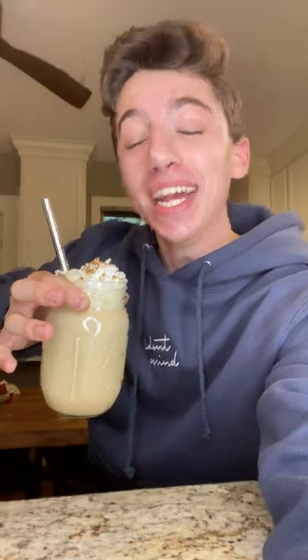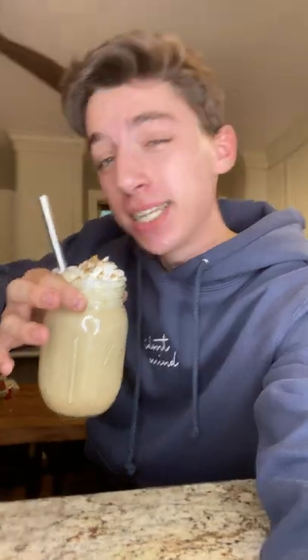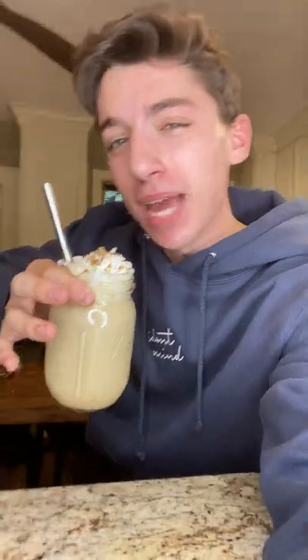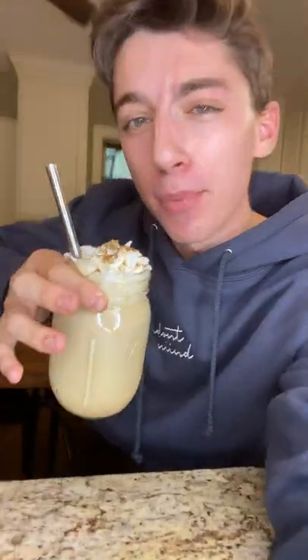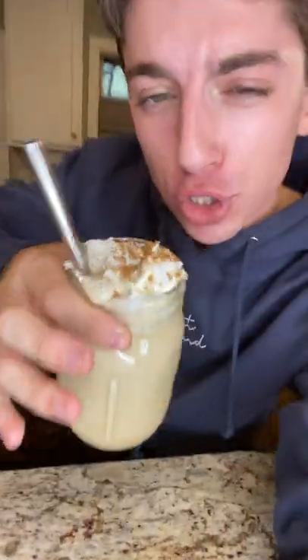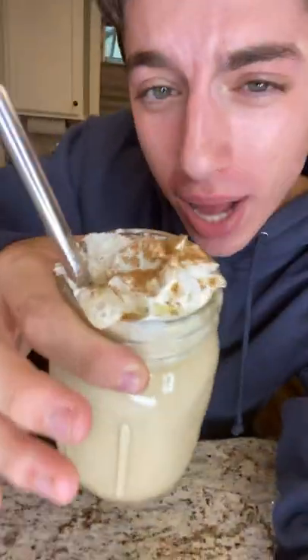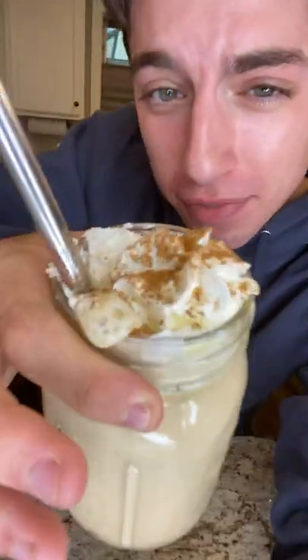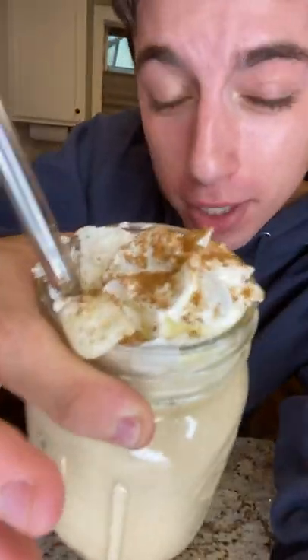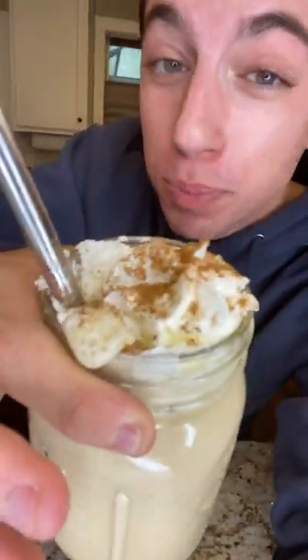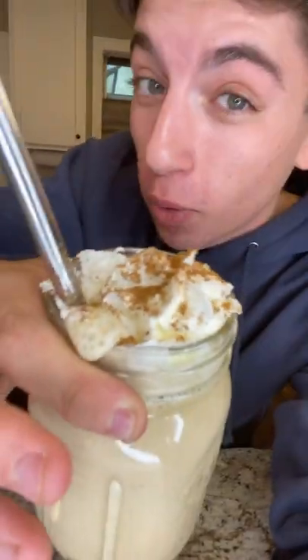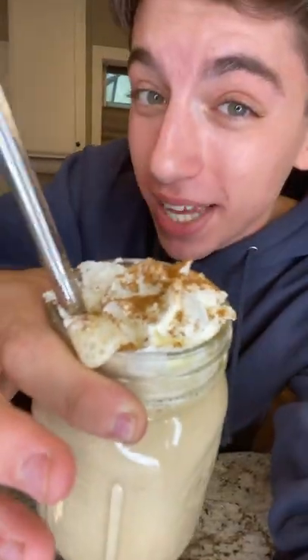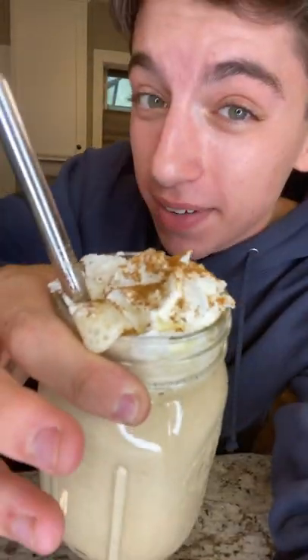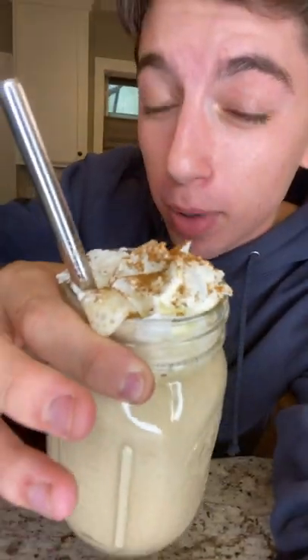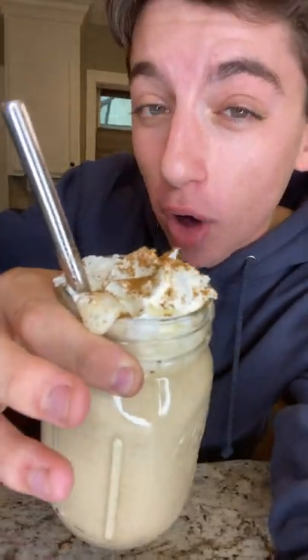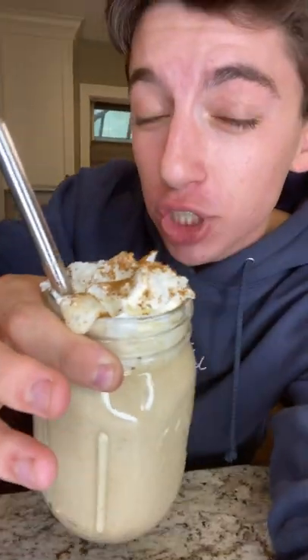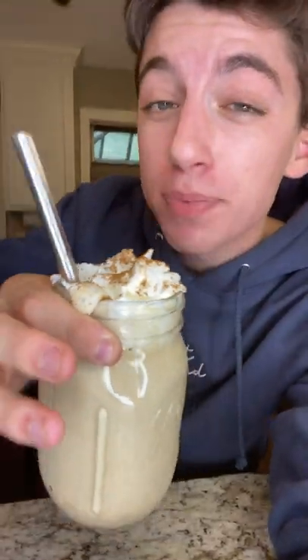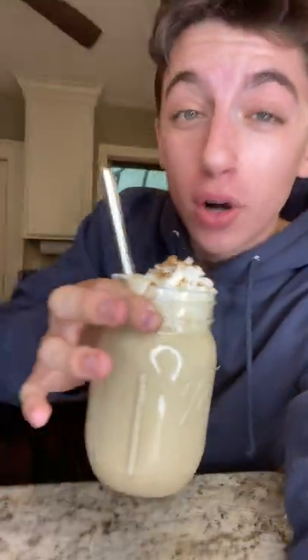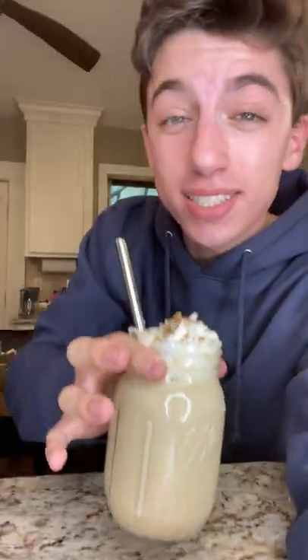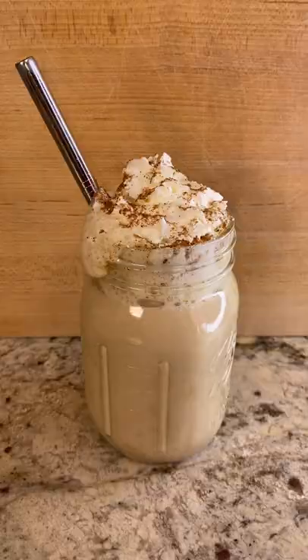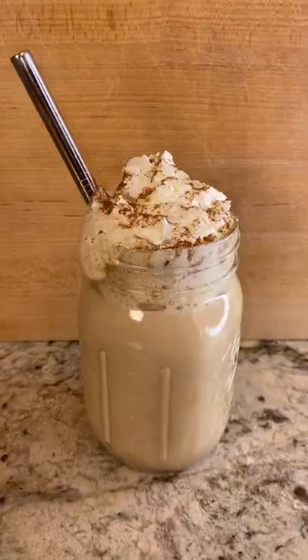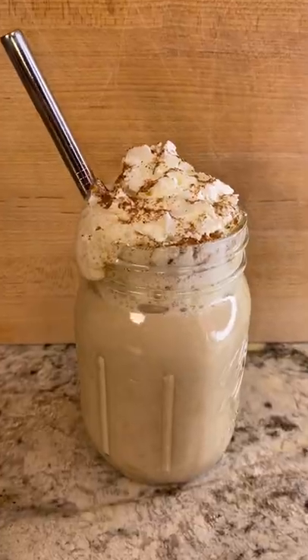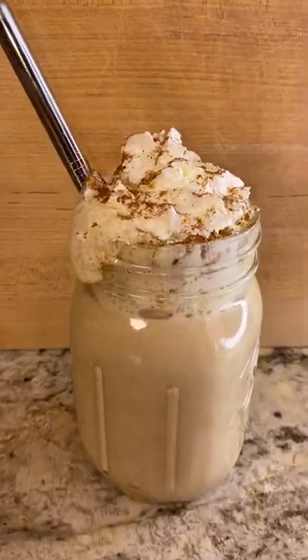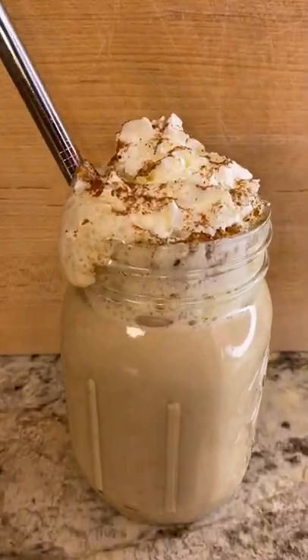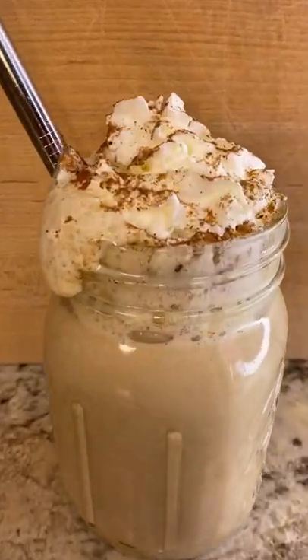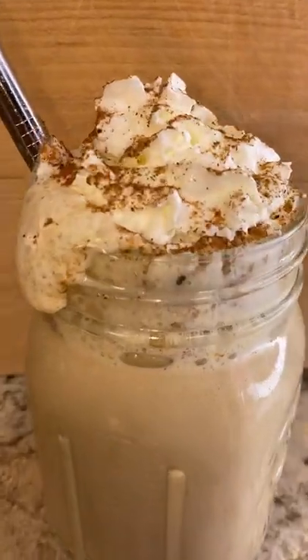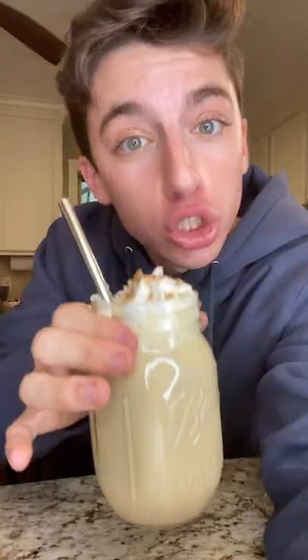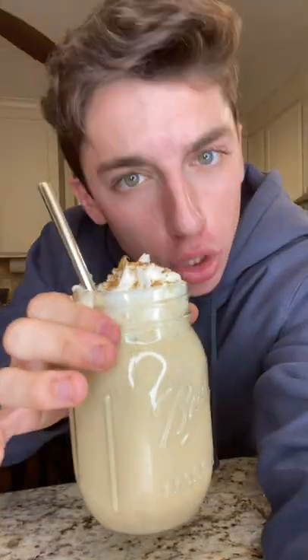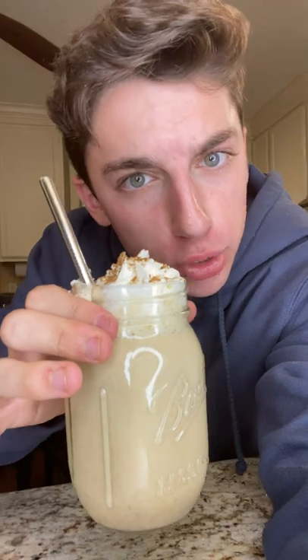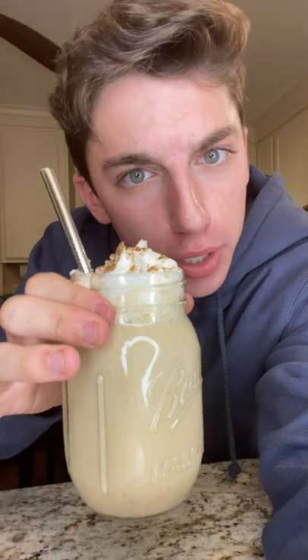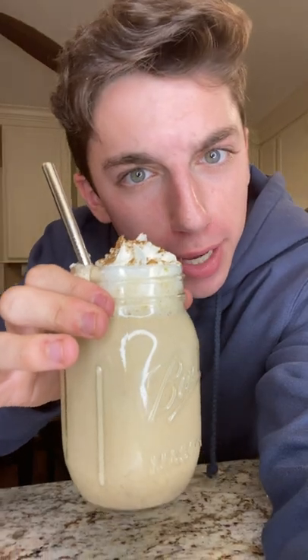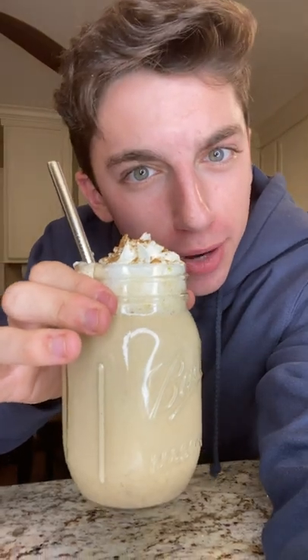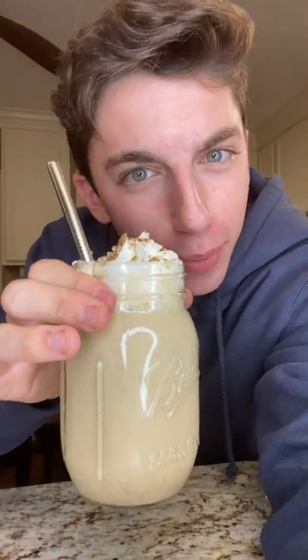It's September, two and a half months before Thanksgiving, but coffee shops are already selling pumpkin spice lattes, so let me show you how to make it at home.